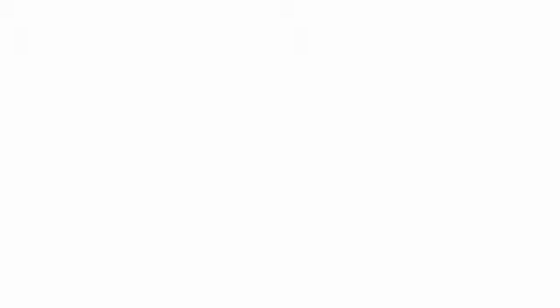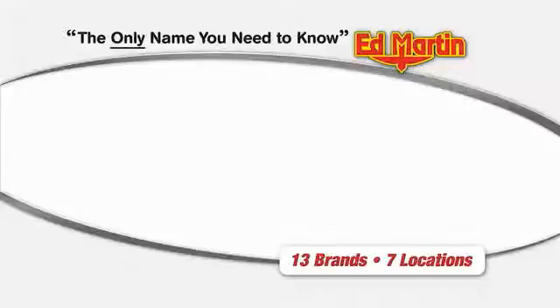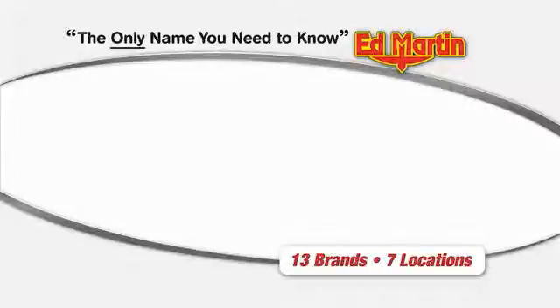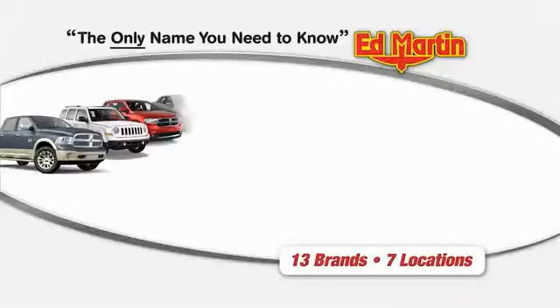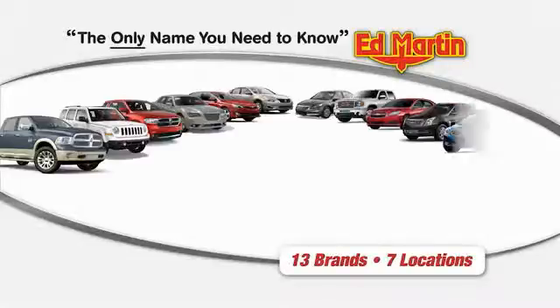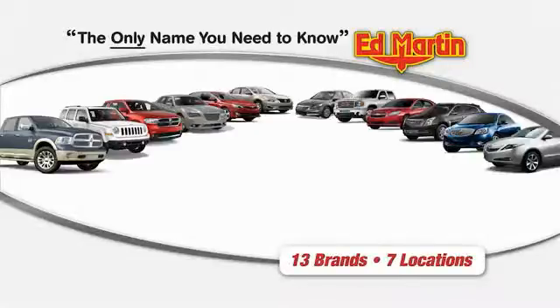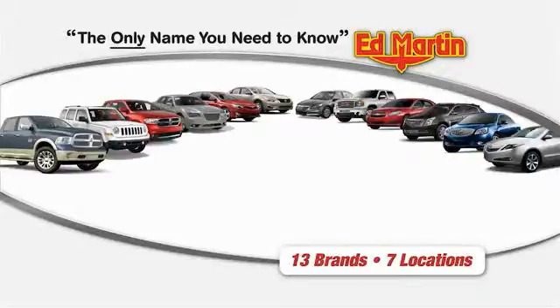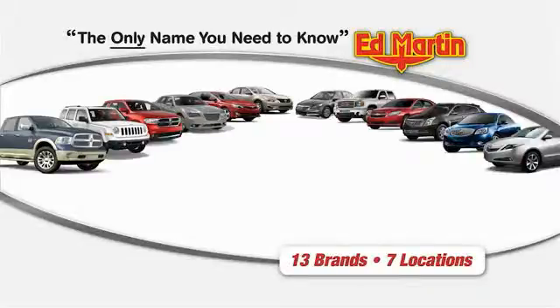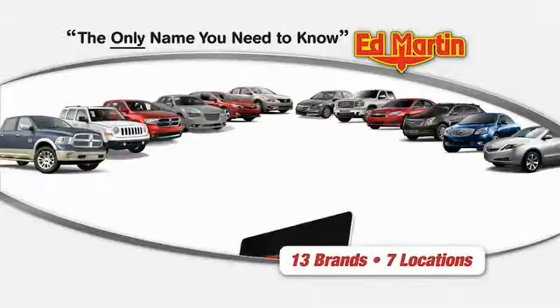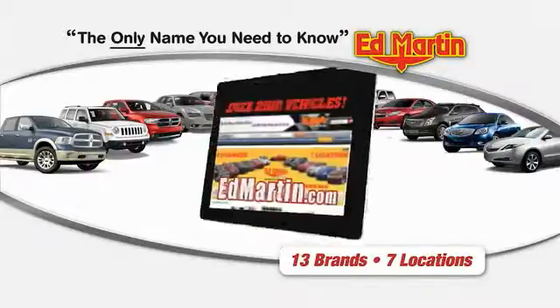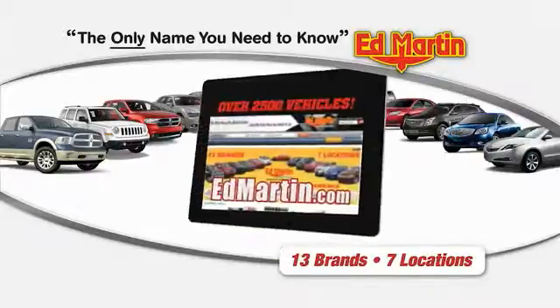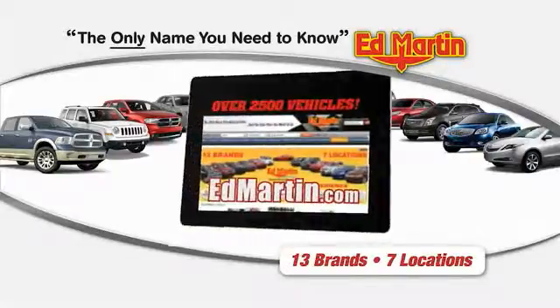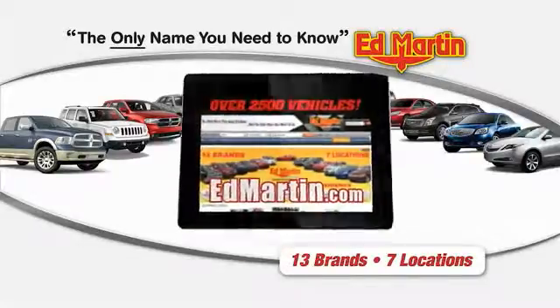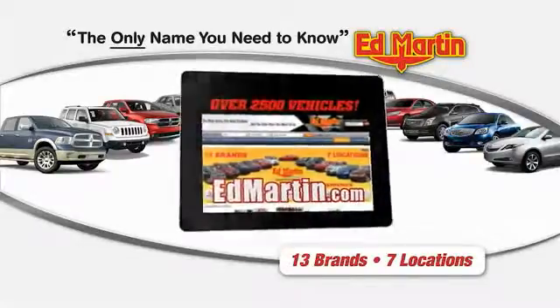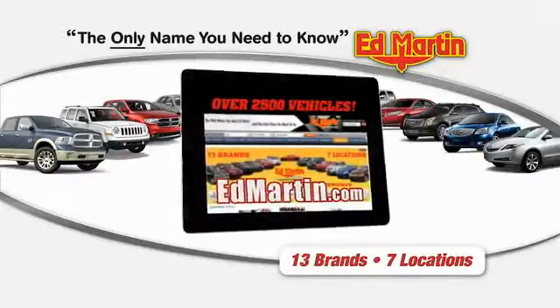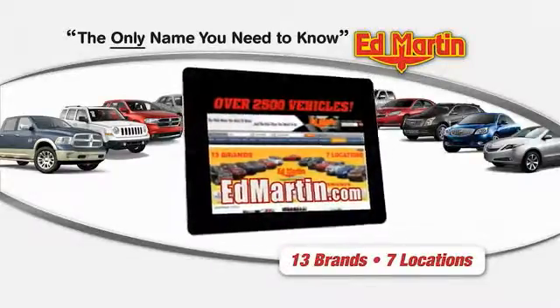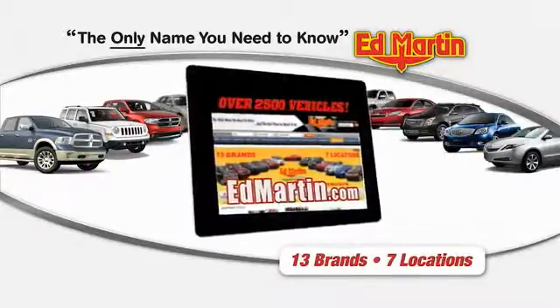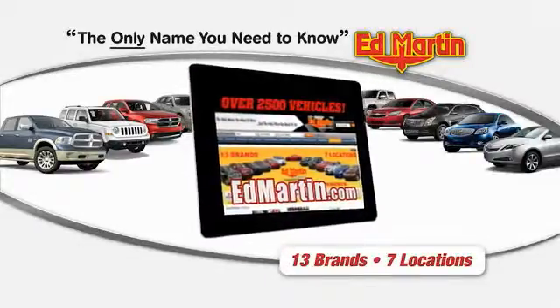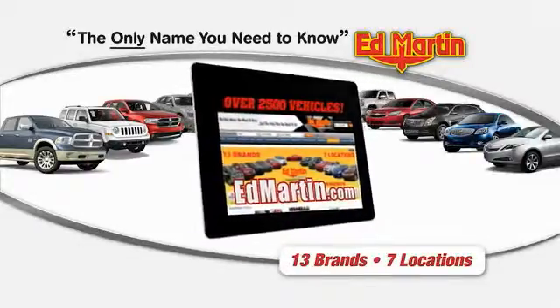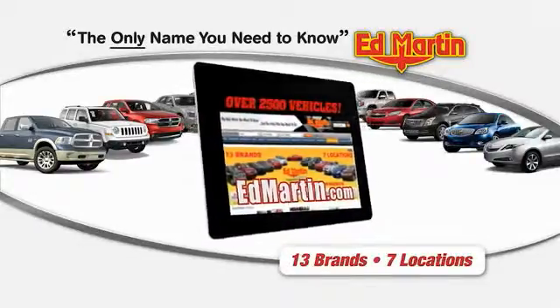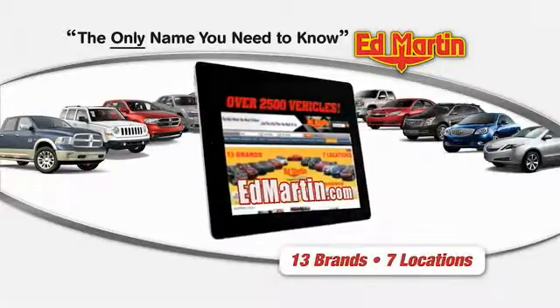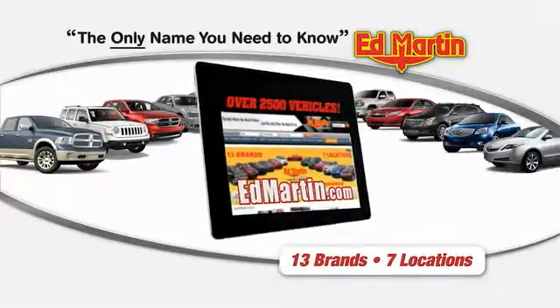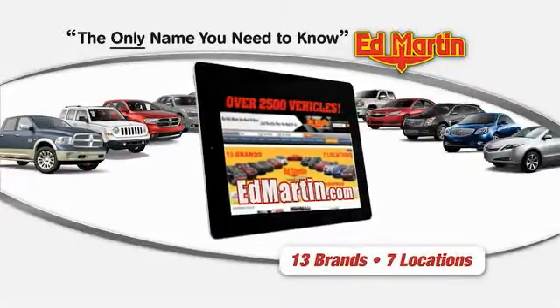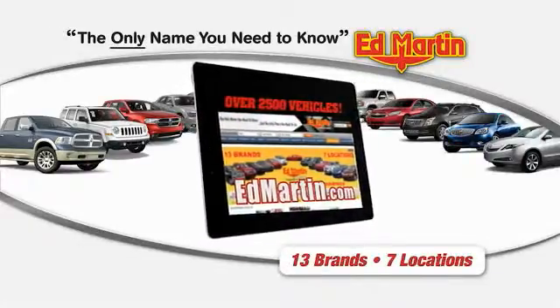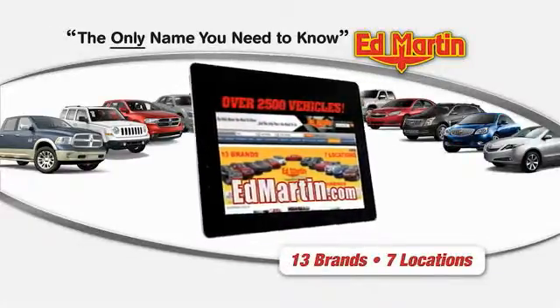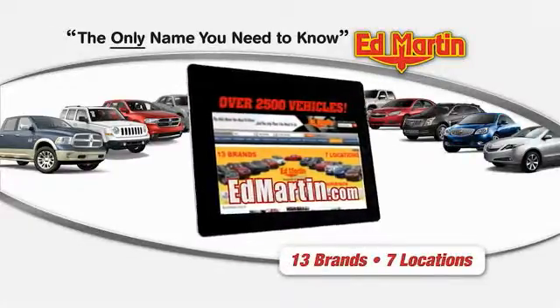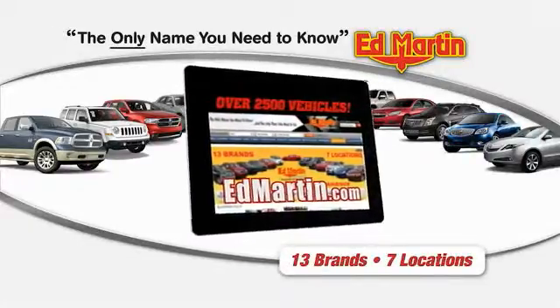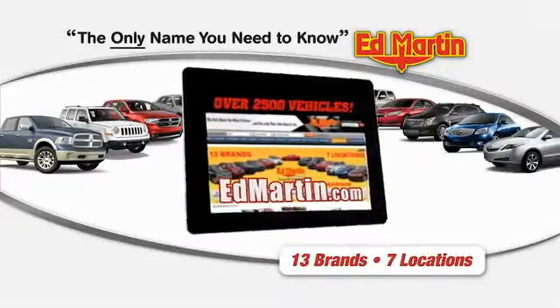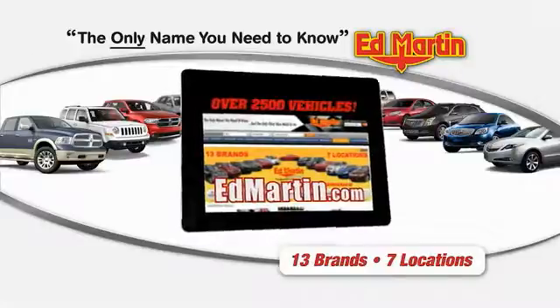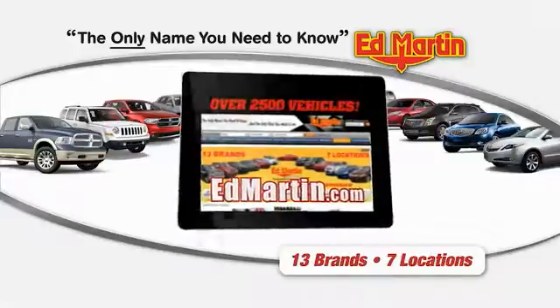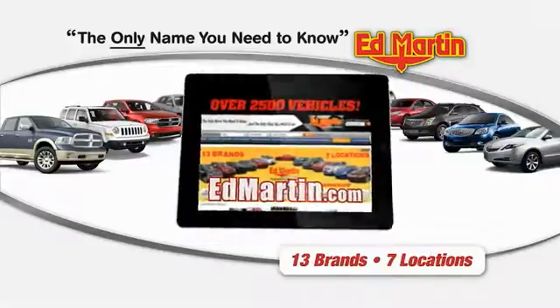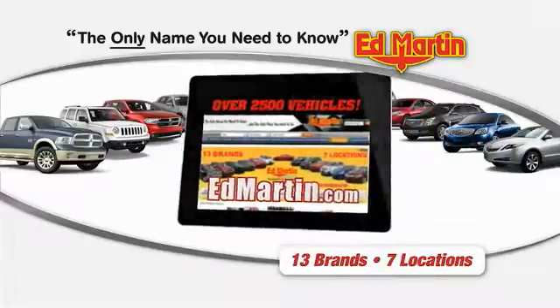Thank you for clicking our video. You can shop 2,500 more cars and trucks online at edmartin.com.